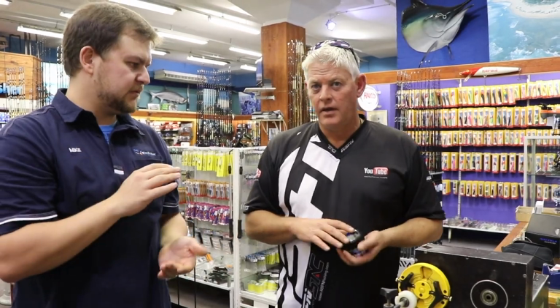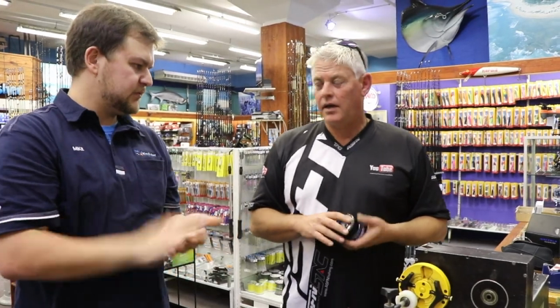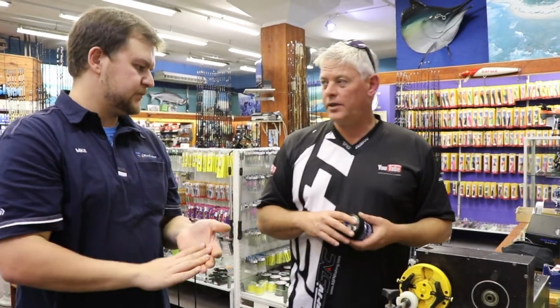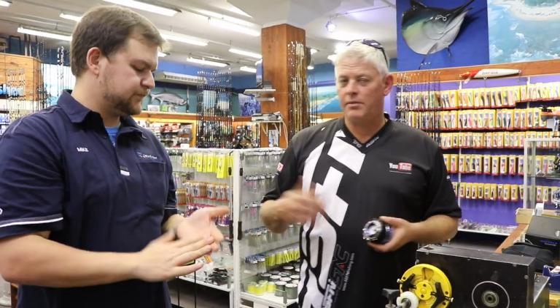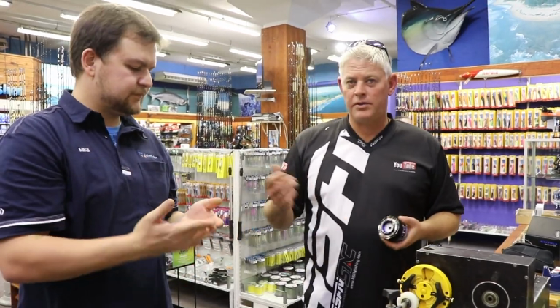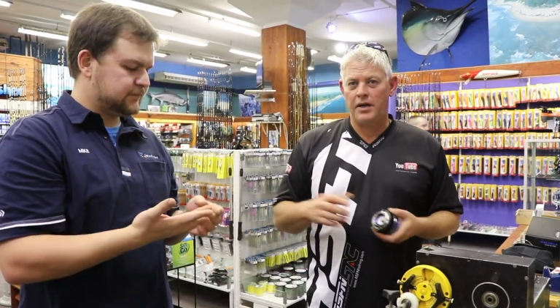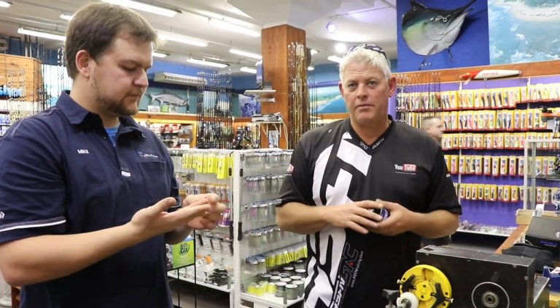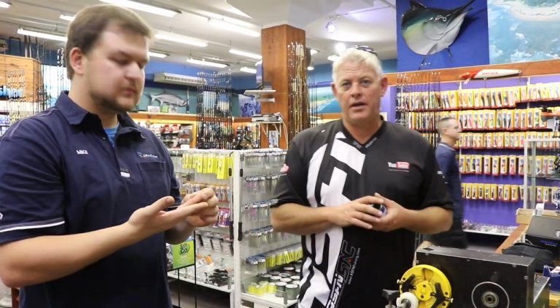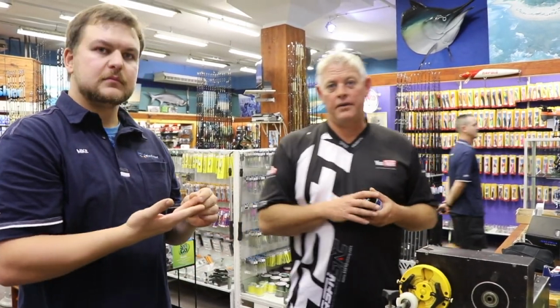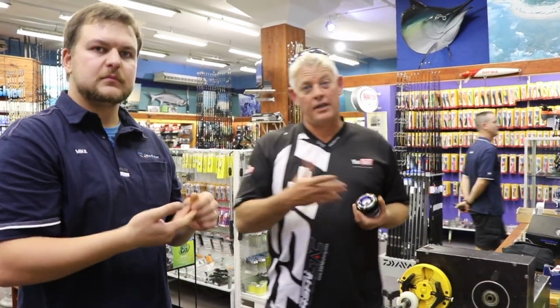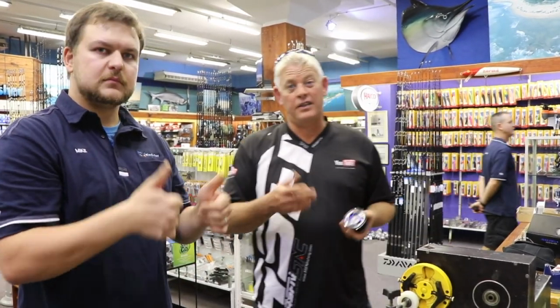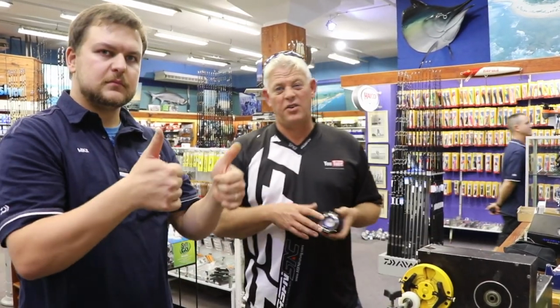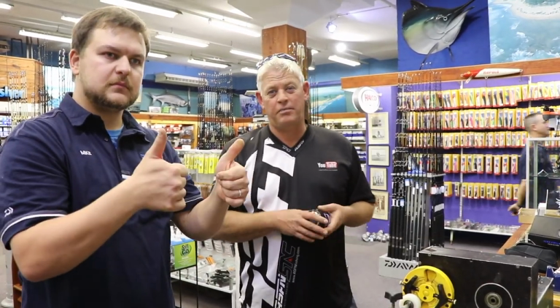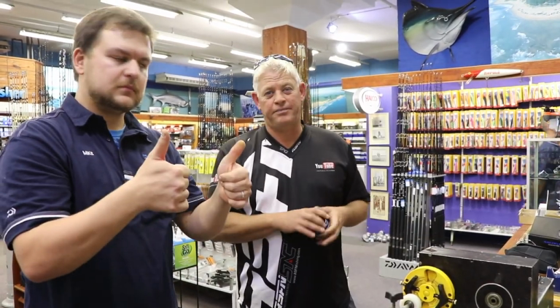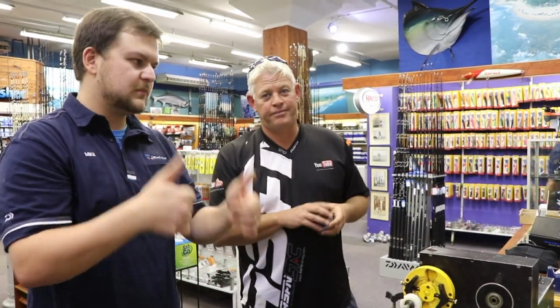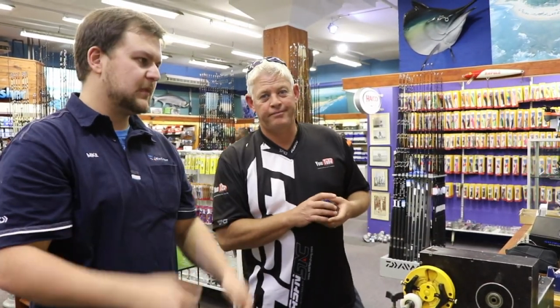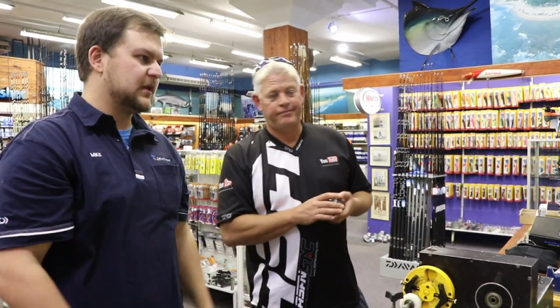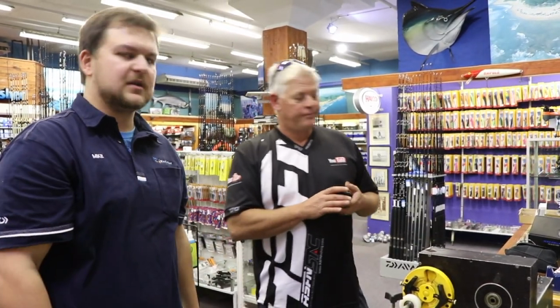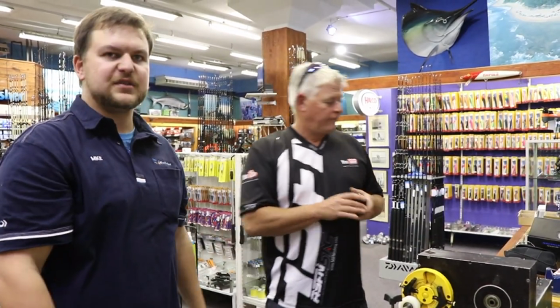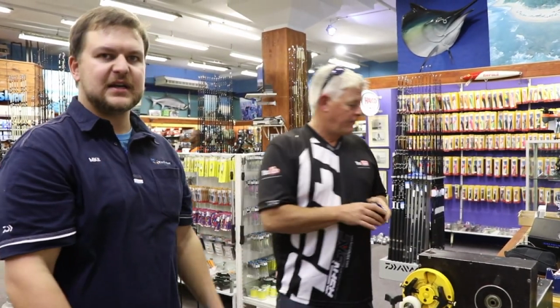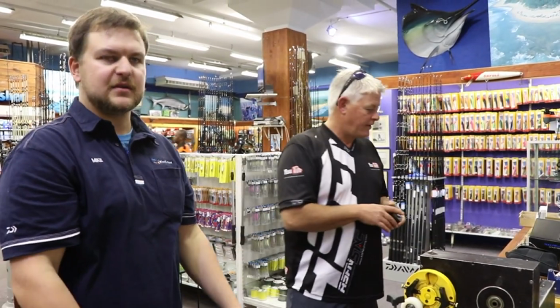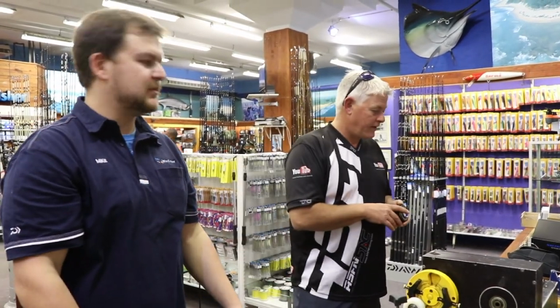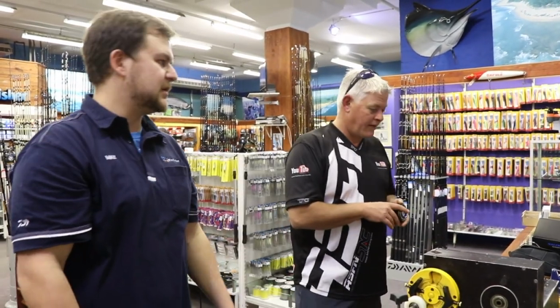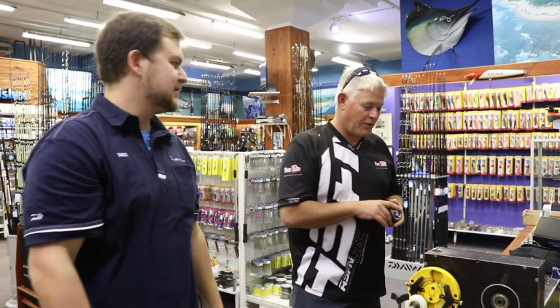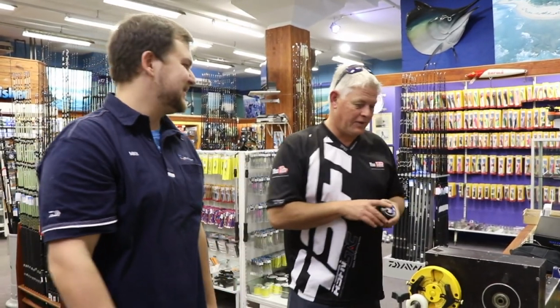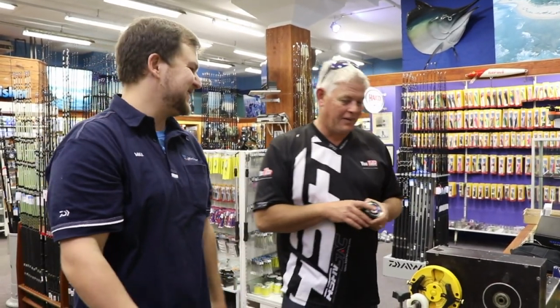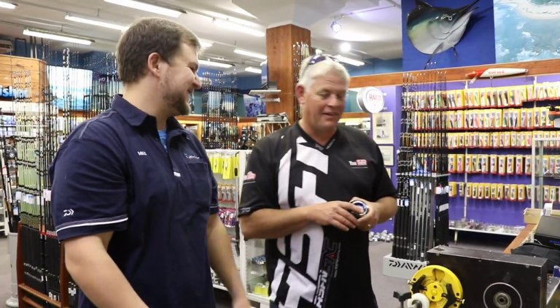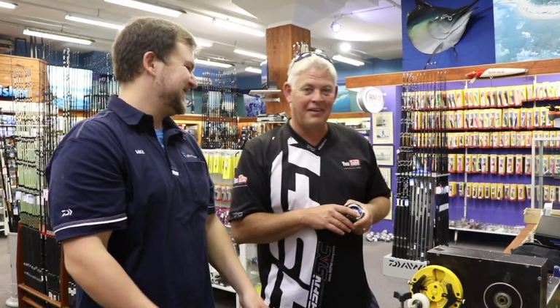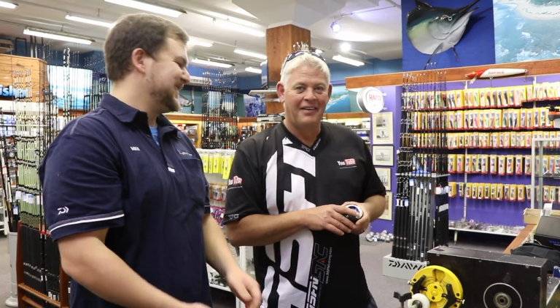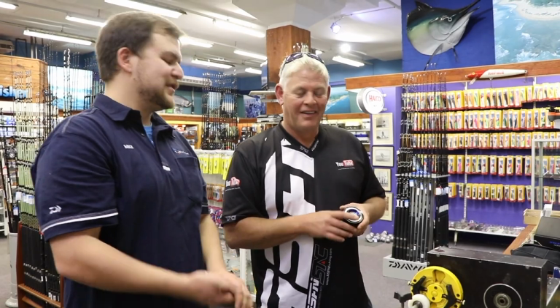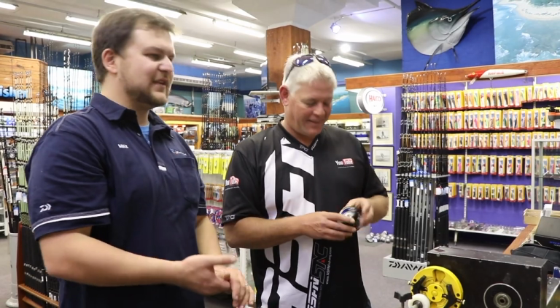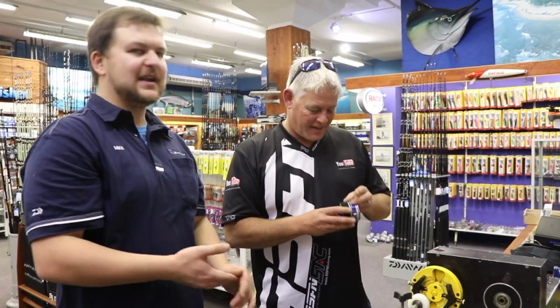Otherwise come ask Mike — but it'll cost you an ice cream. Vanilla.